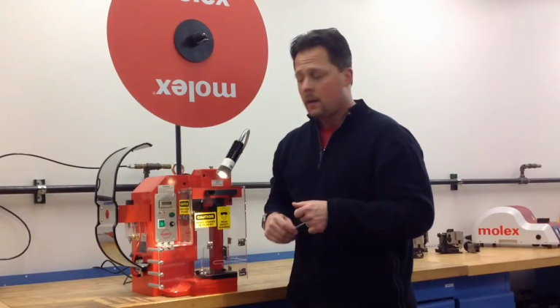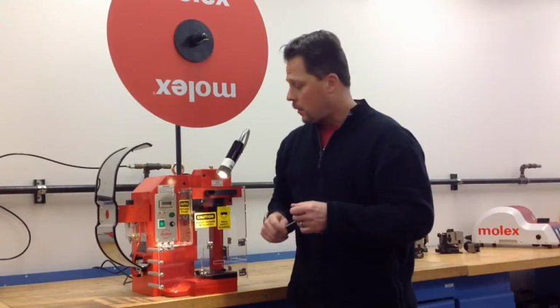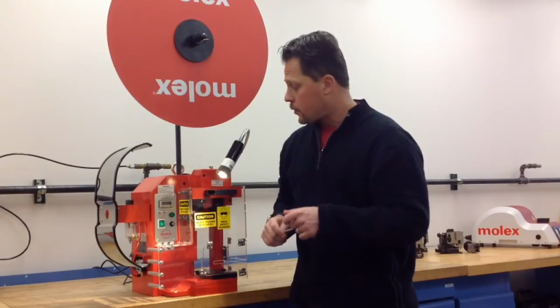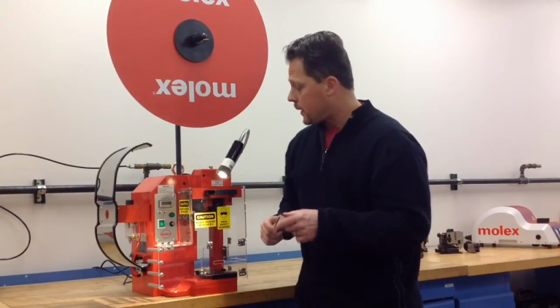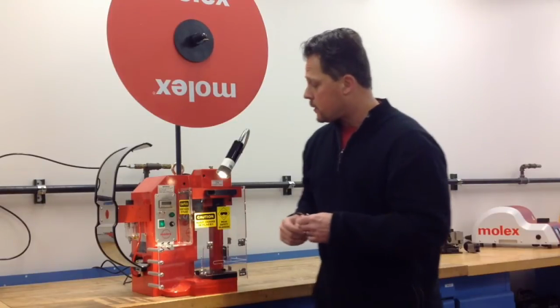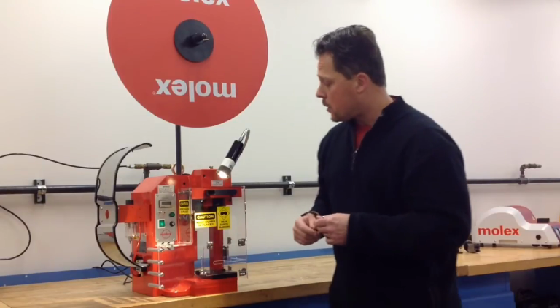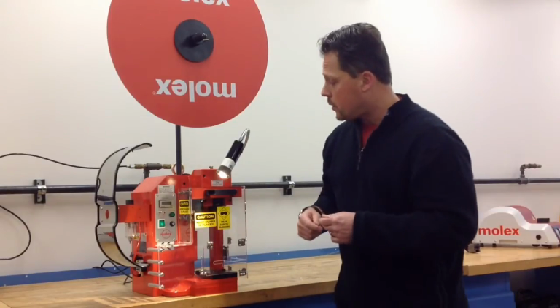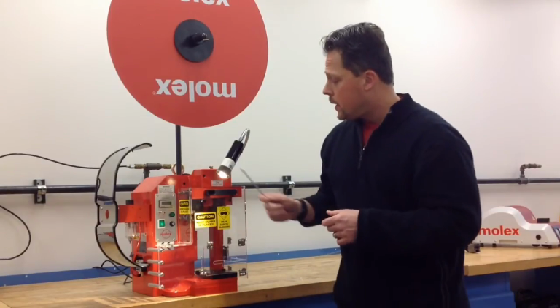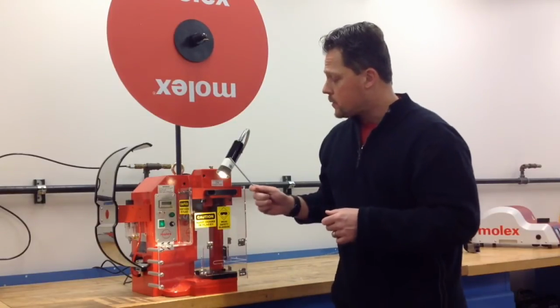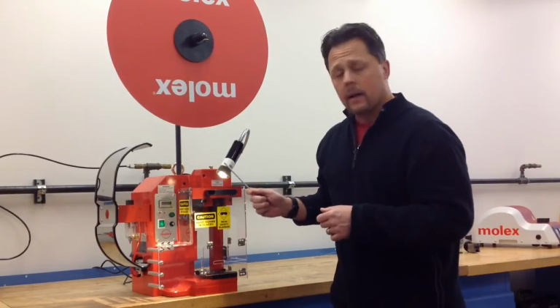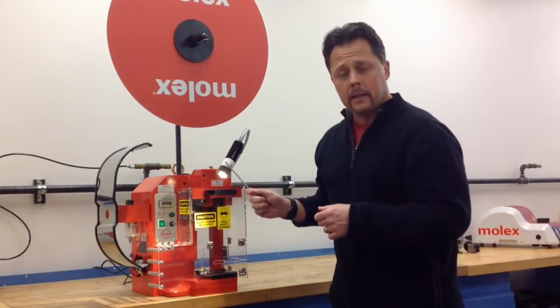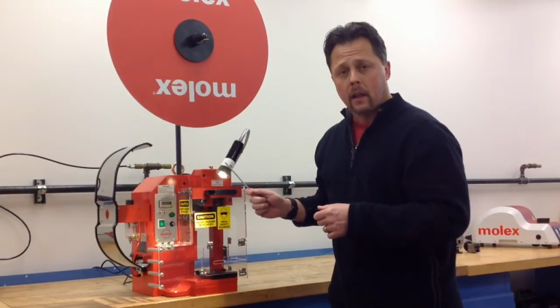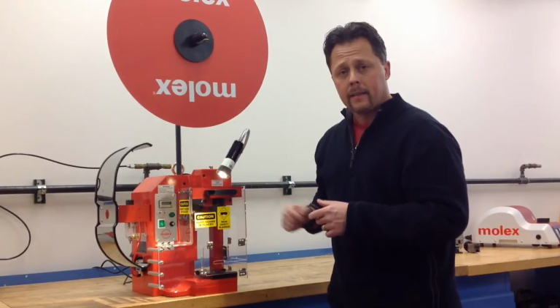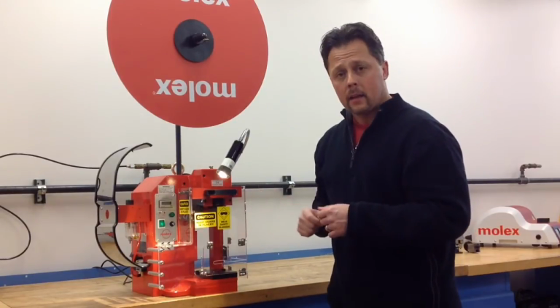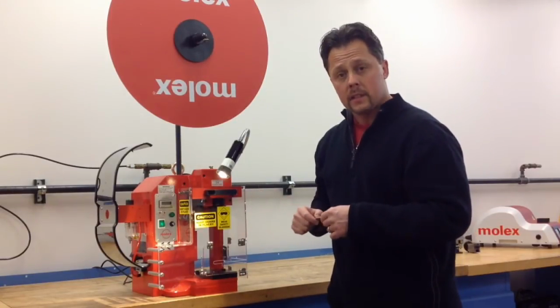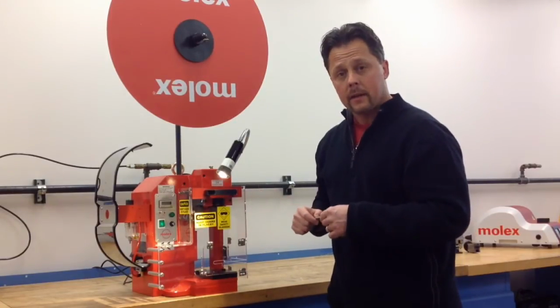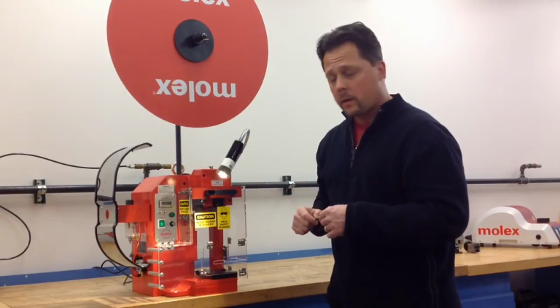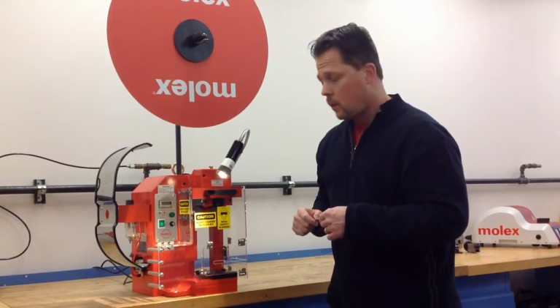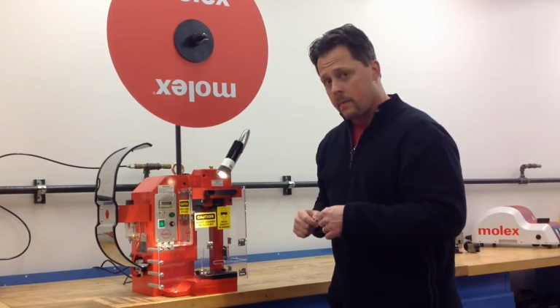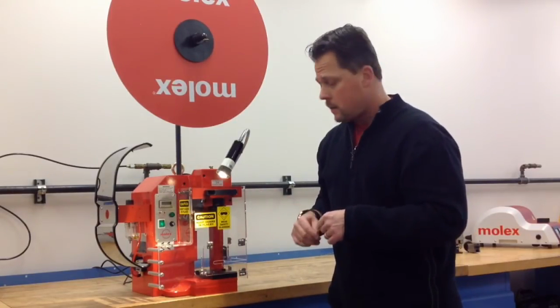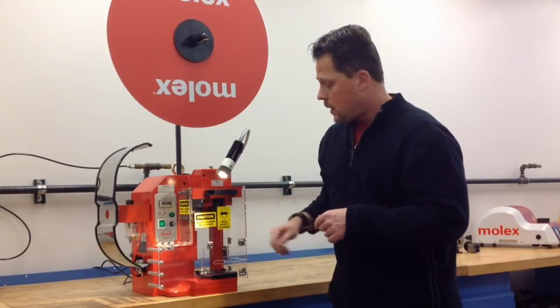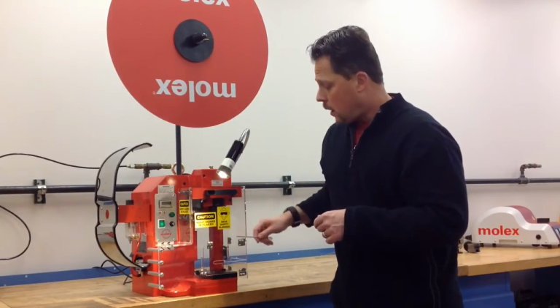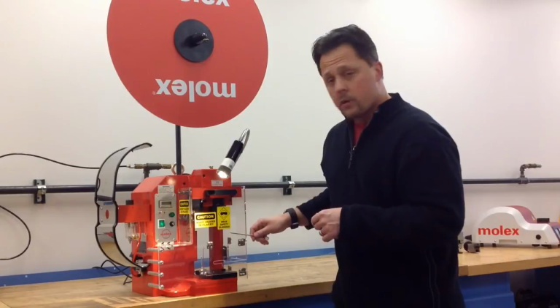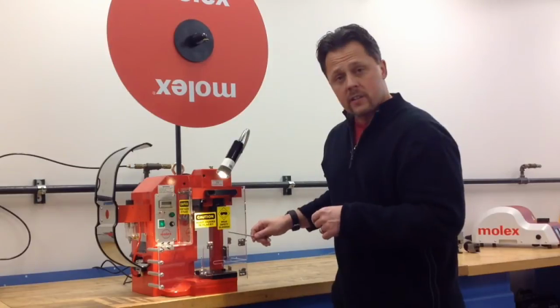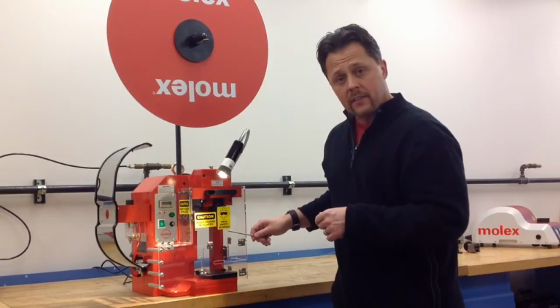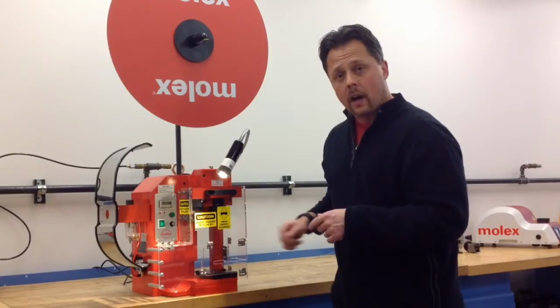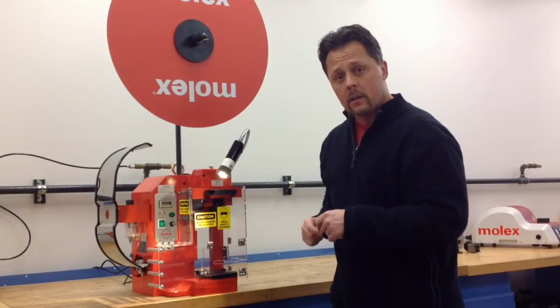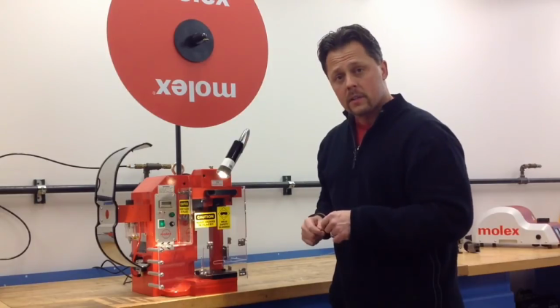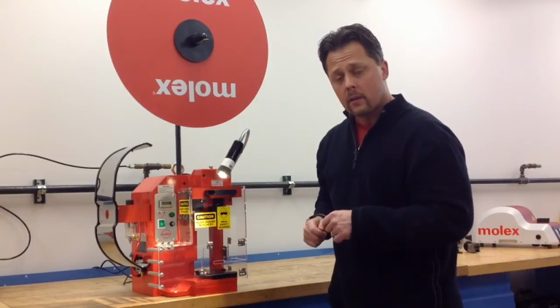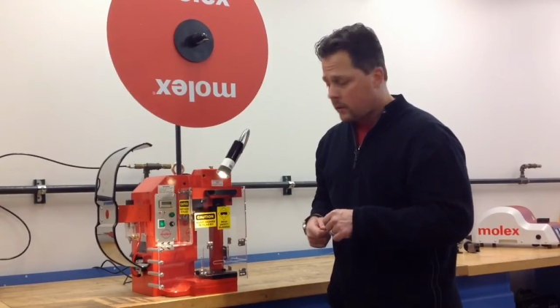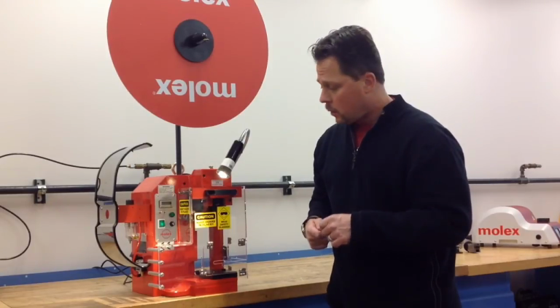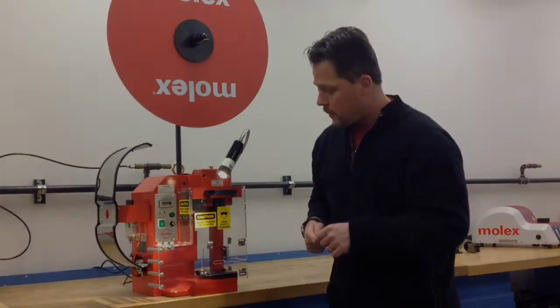The first thing I'd like to show you is our LED light, which comes standard with the equipment. Our OSHA safety guard also comes standard with the equipment.